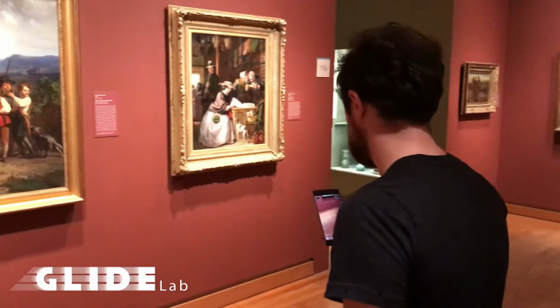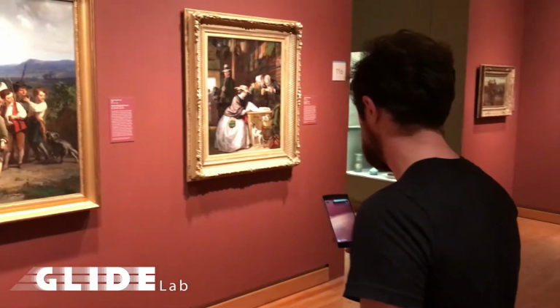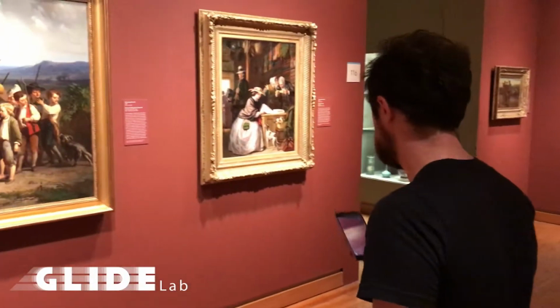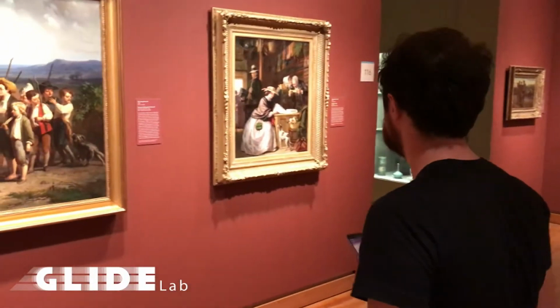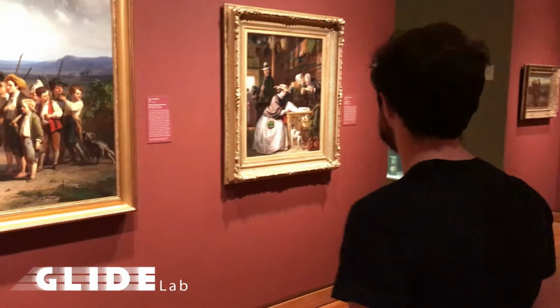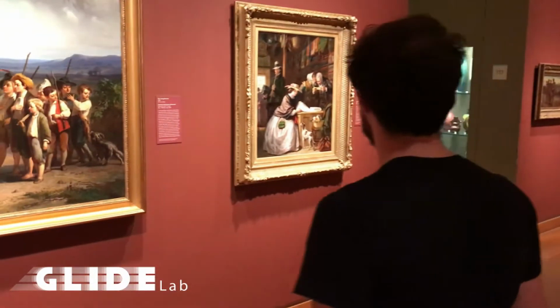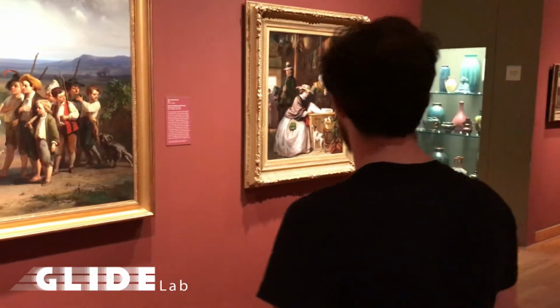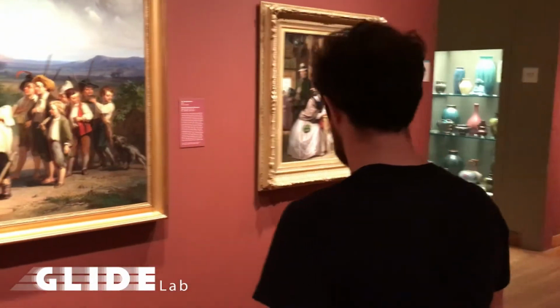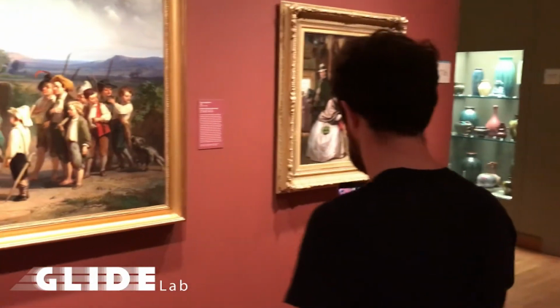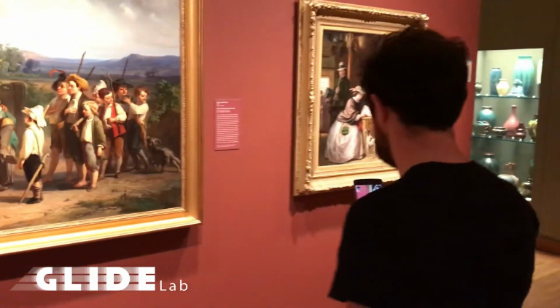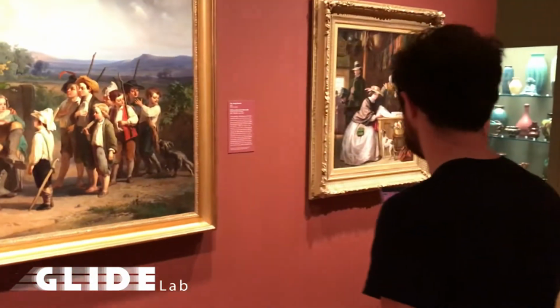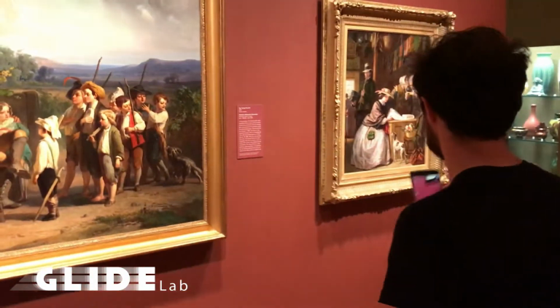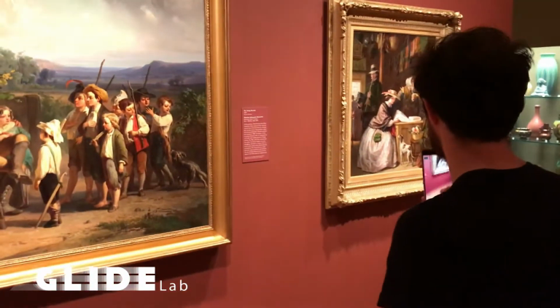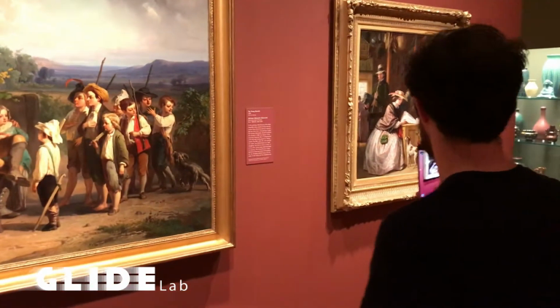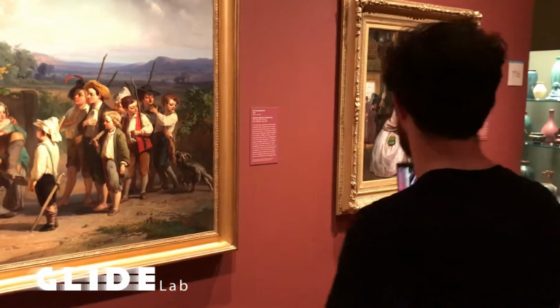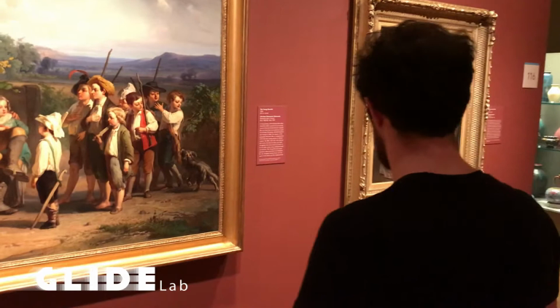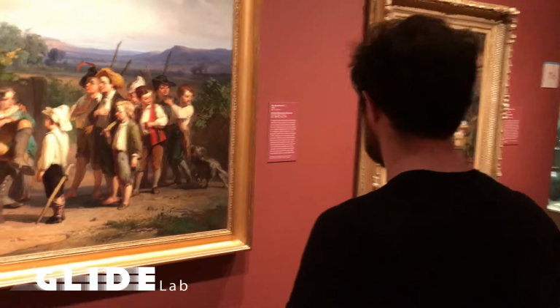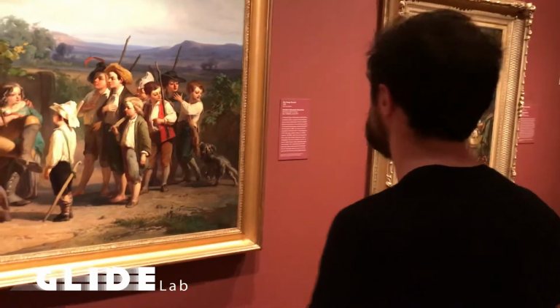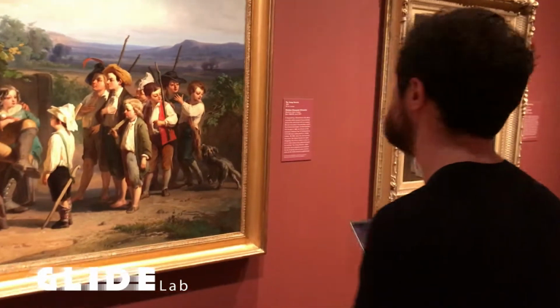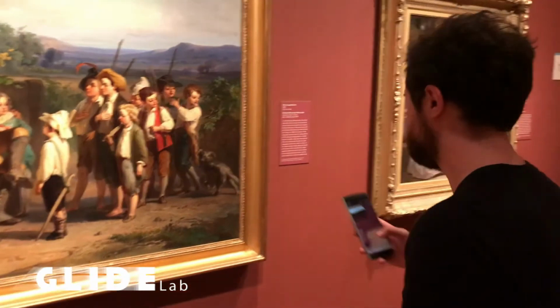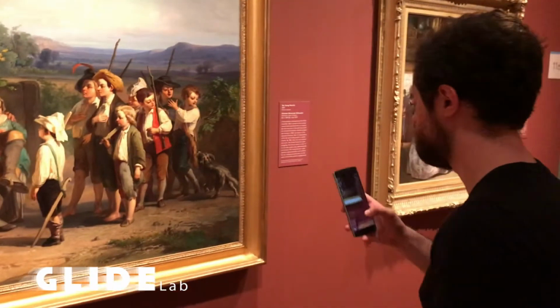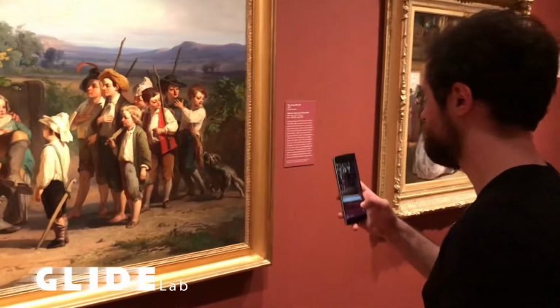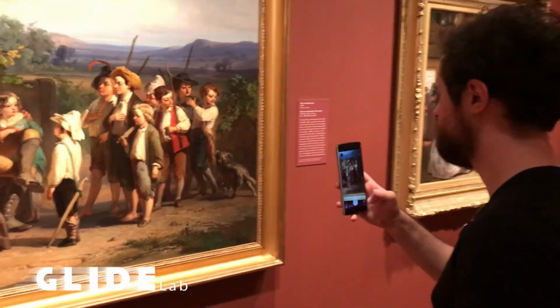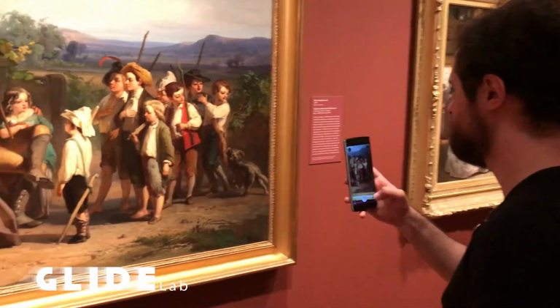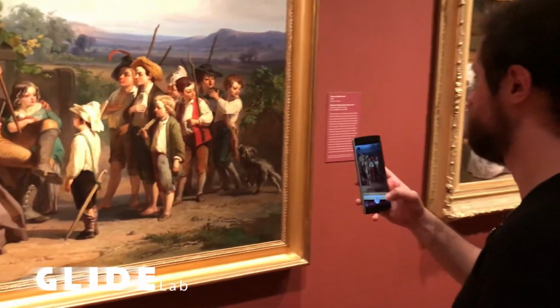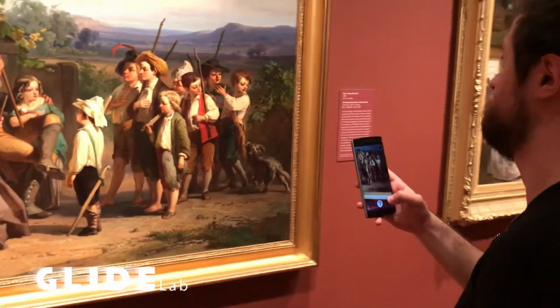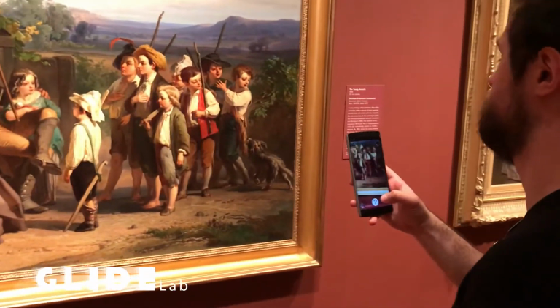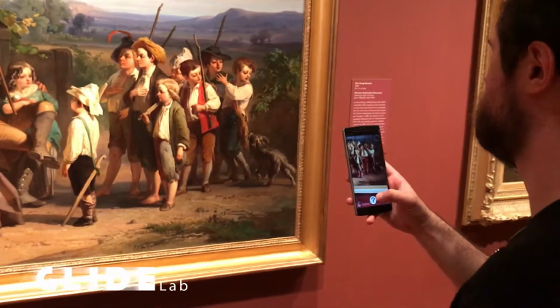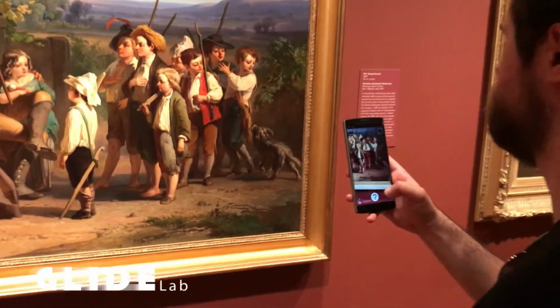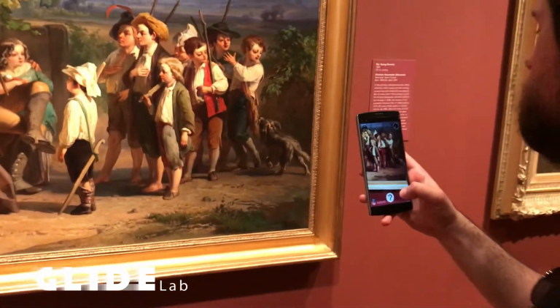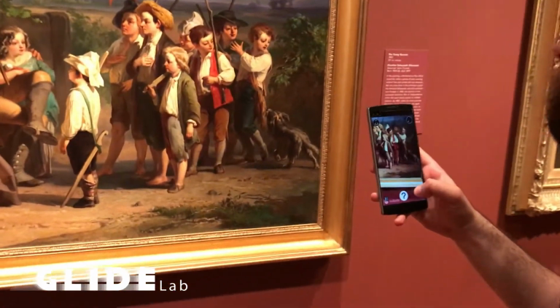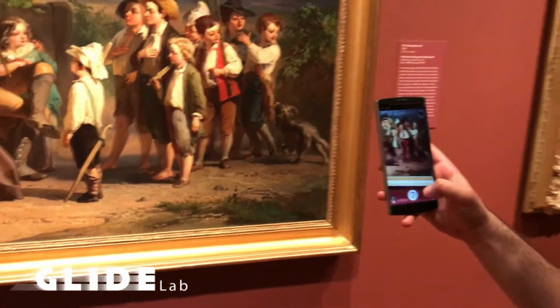By scanning pieces within the museum, you receive hints to lead you on an investigation throughout the exhibits.